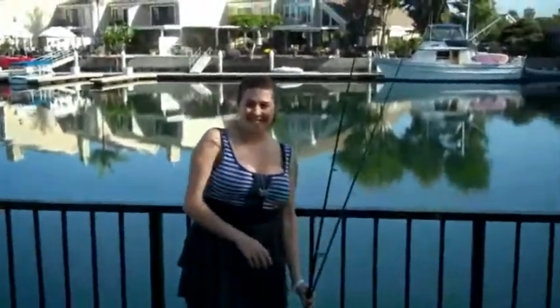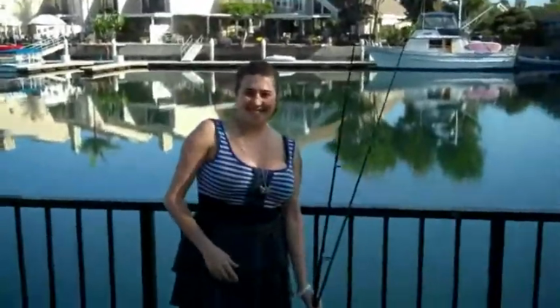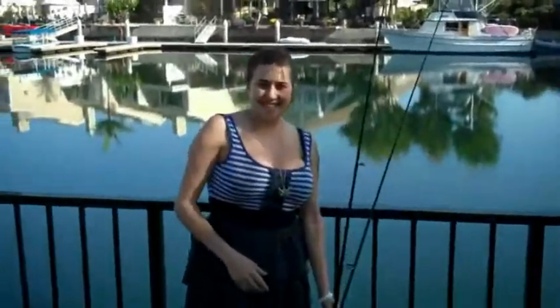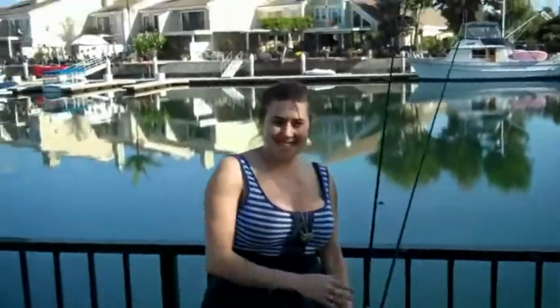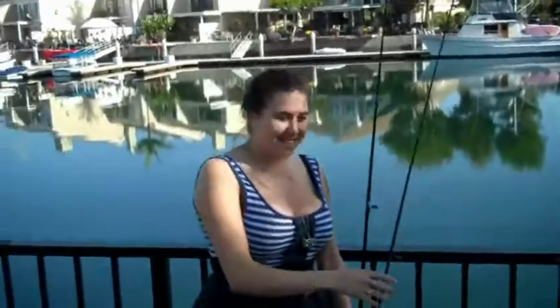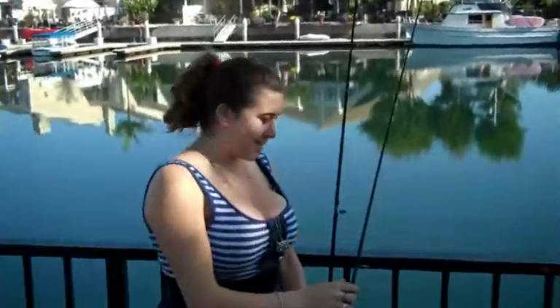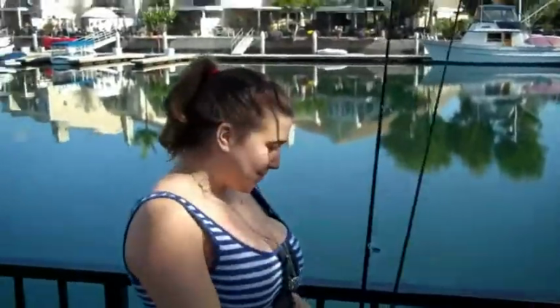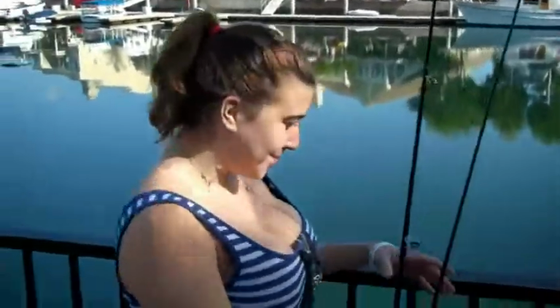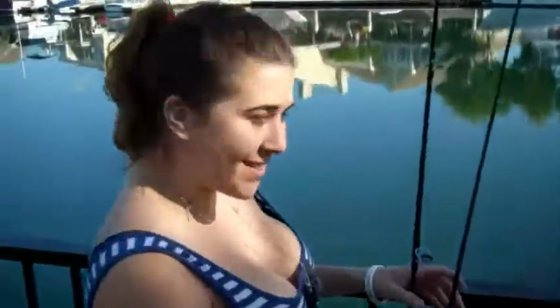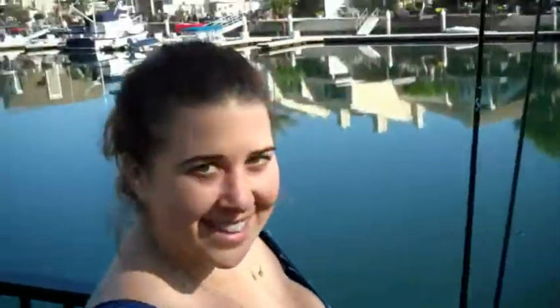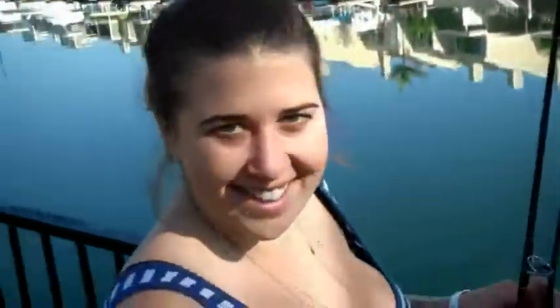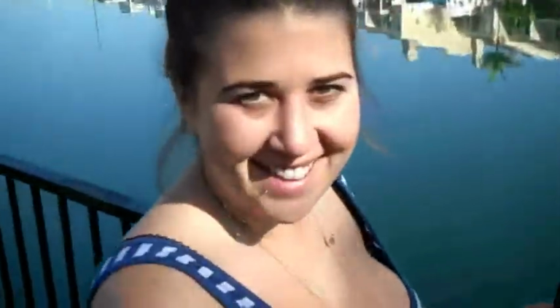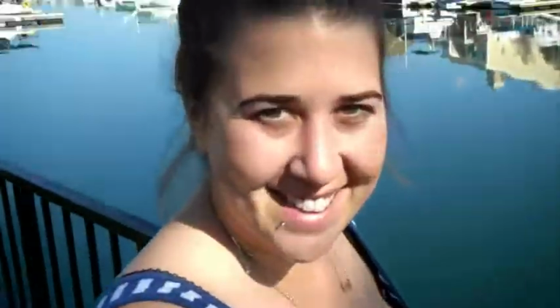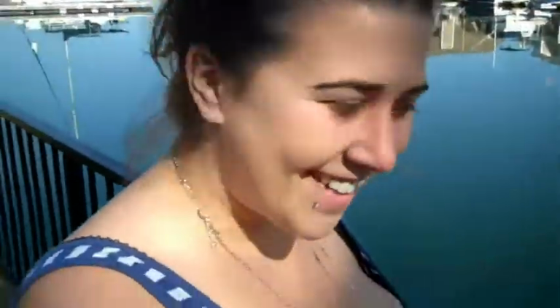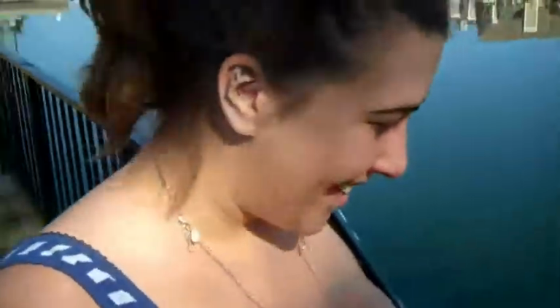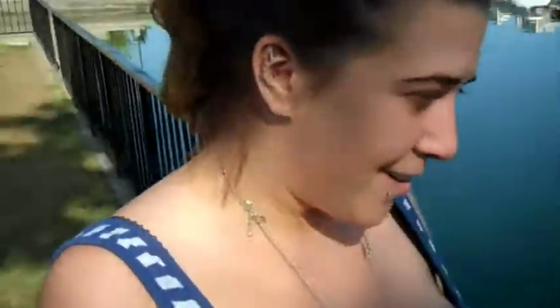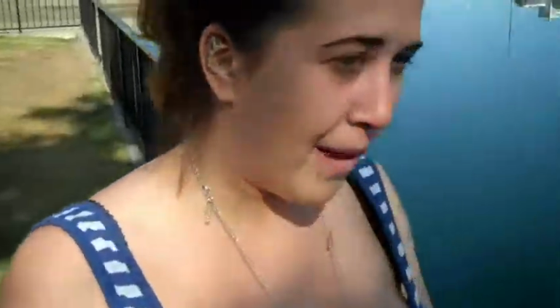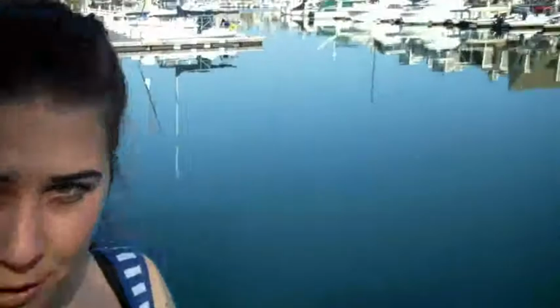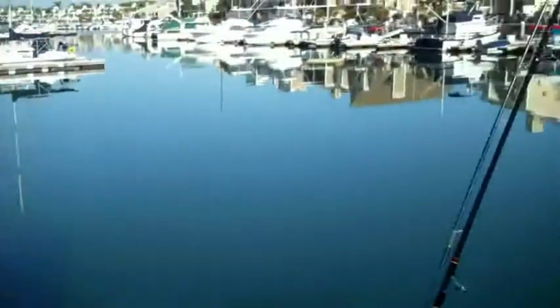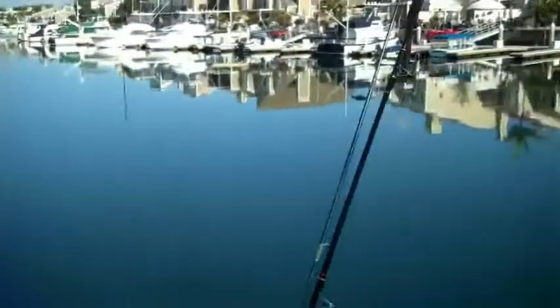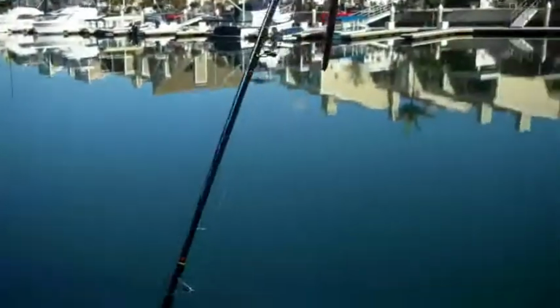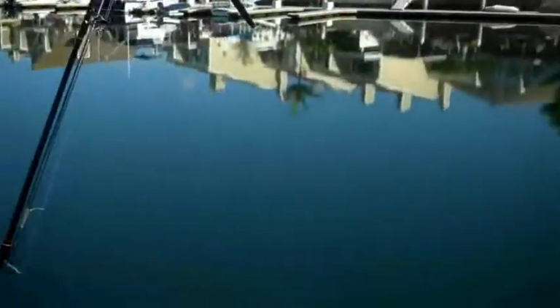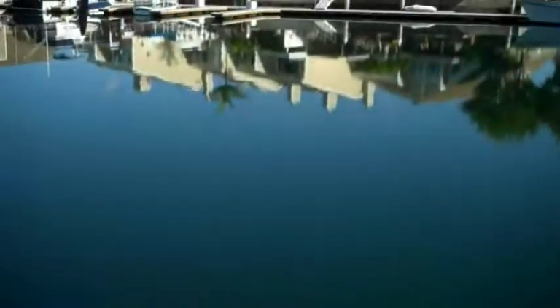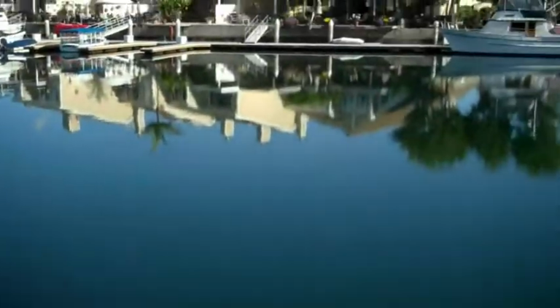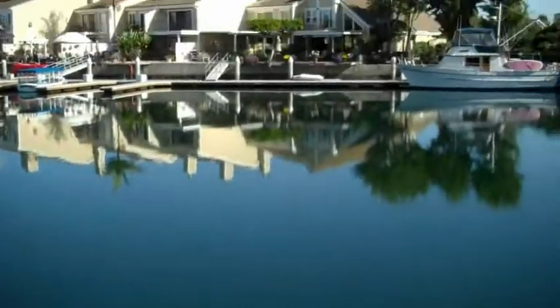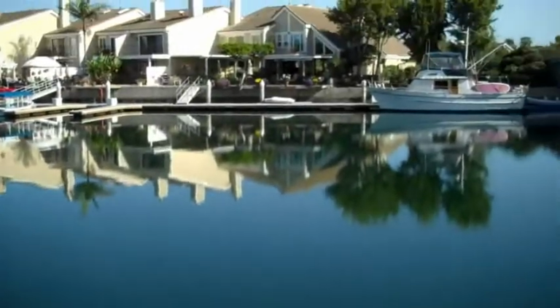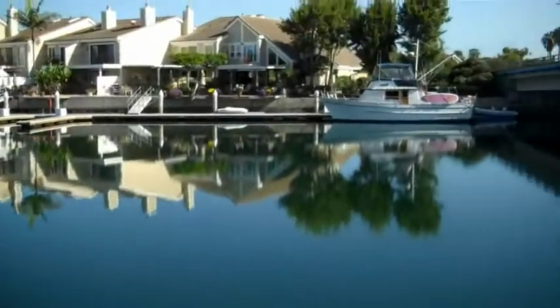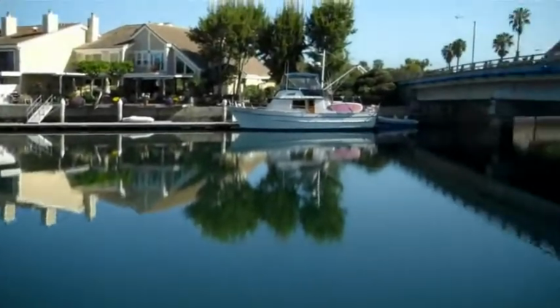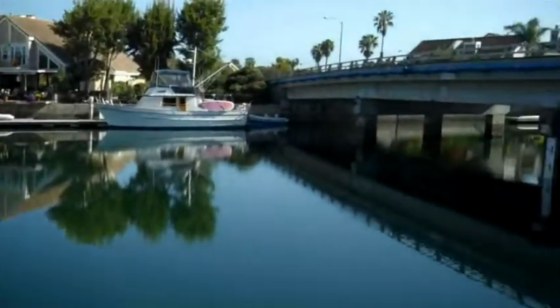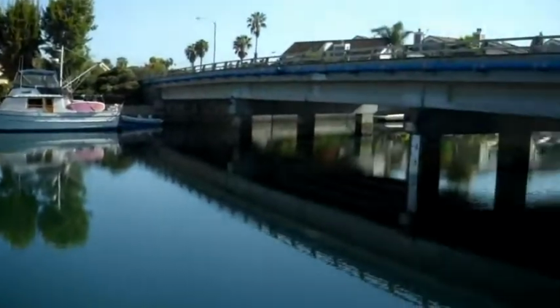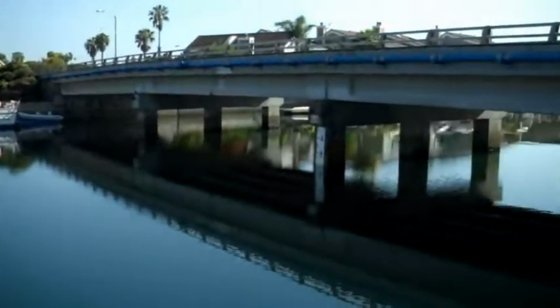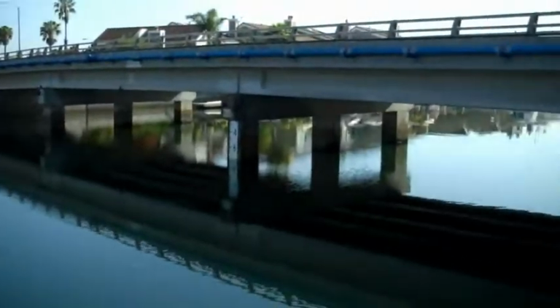Oh, here we are, about to go fishing. It's so still.